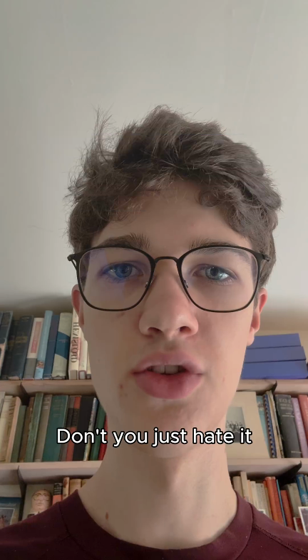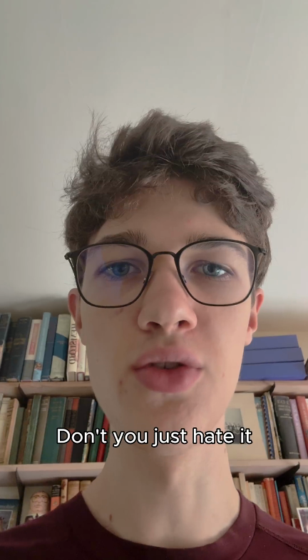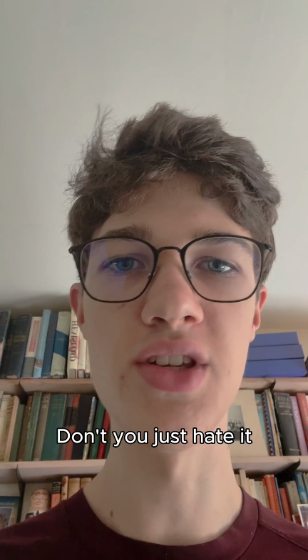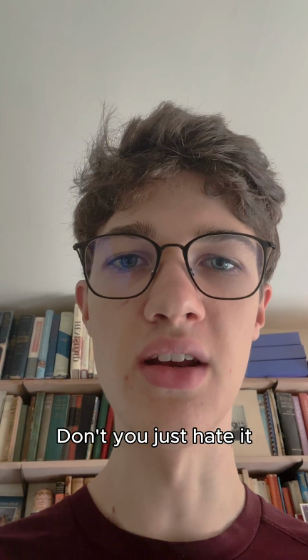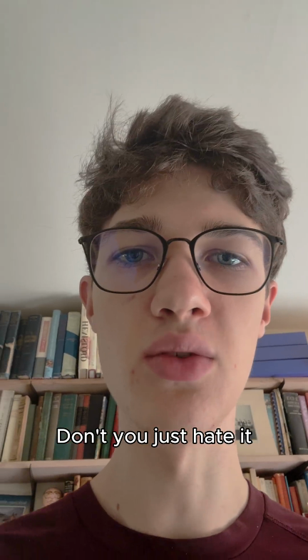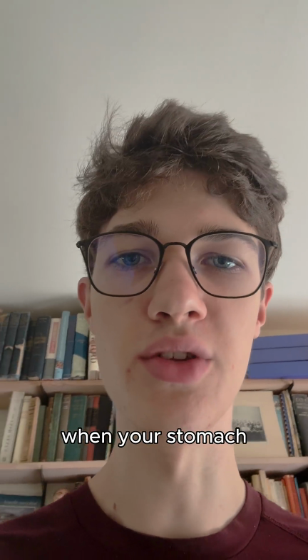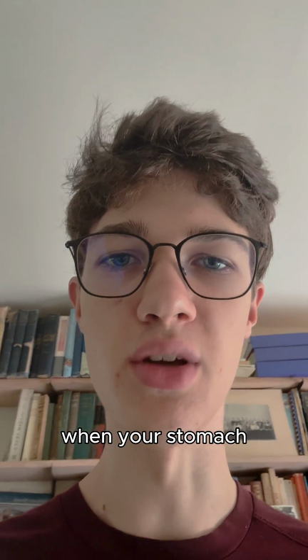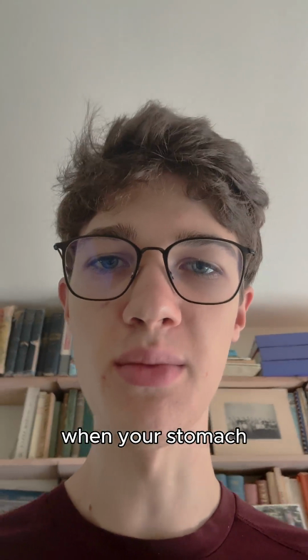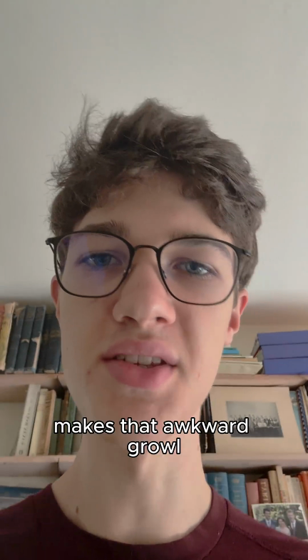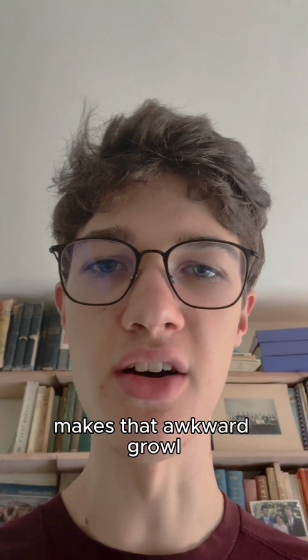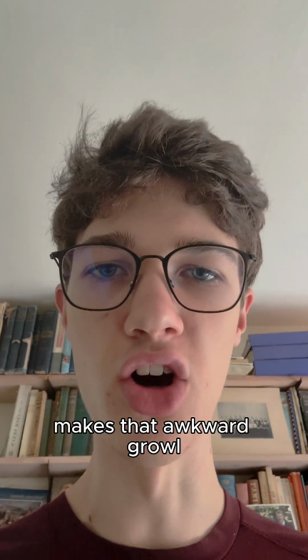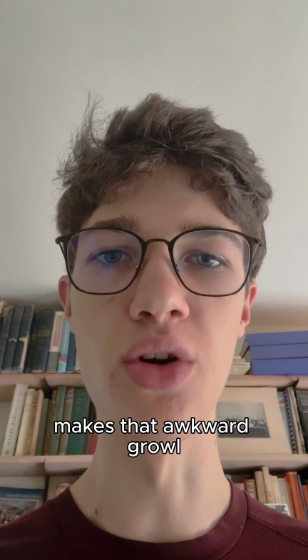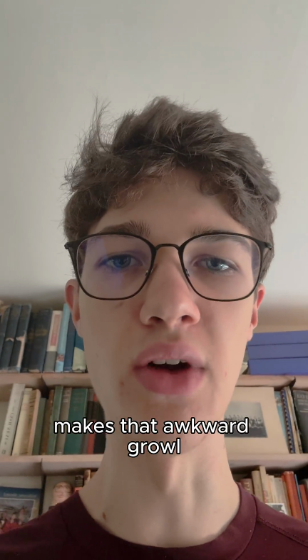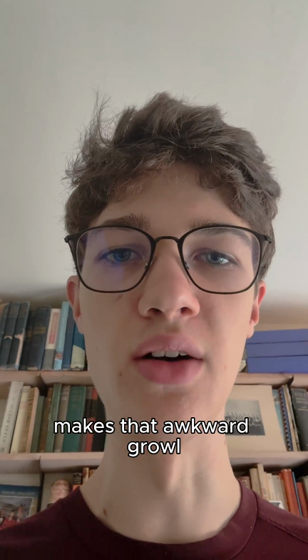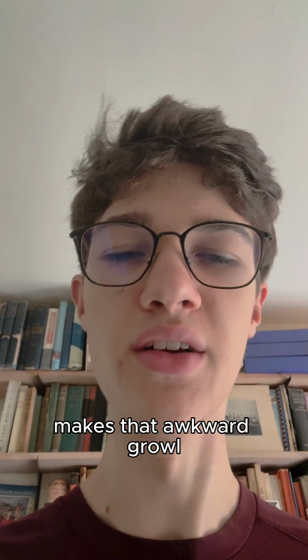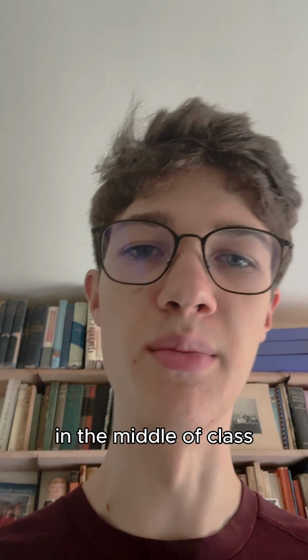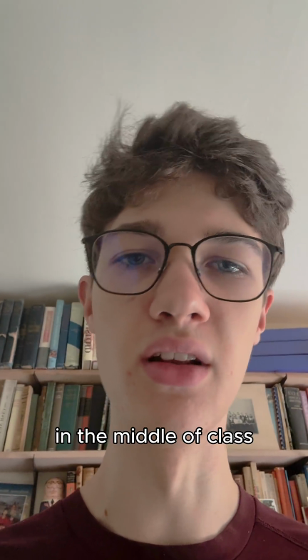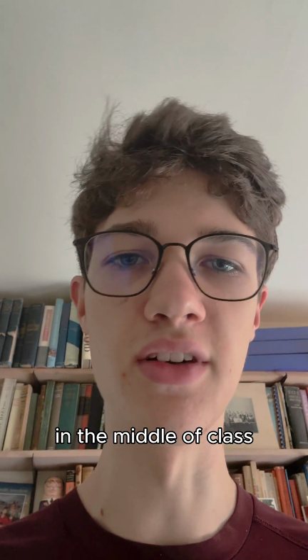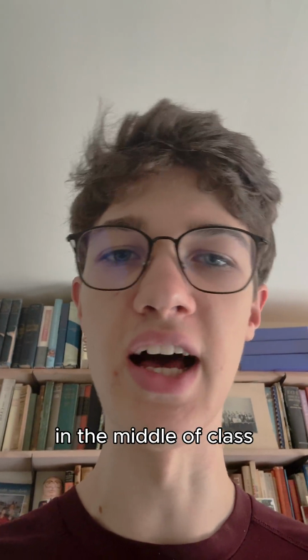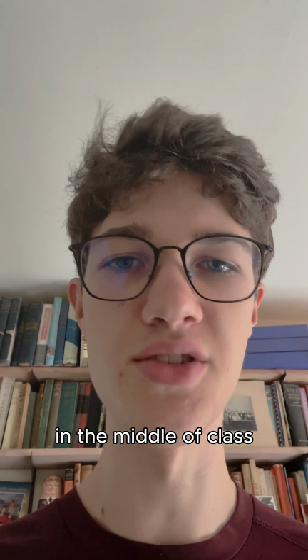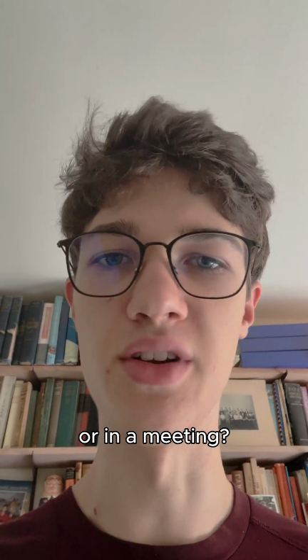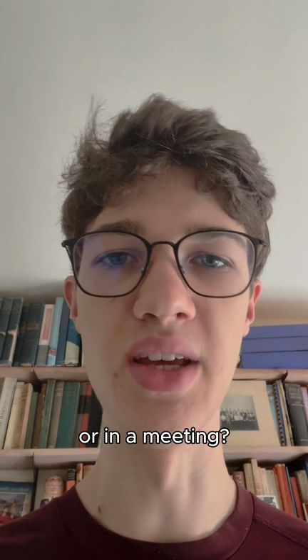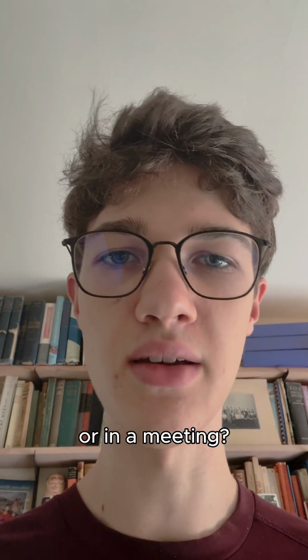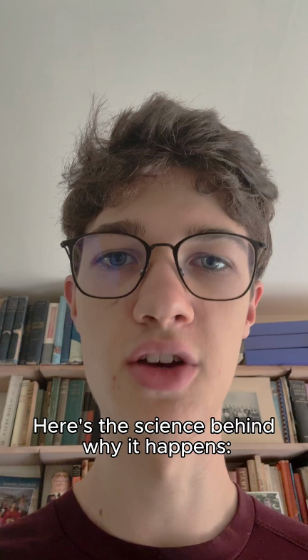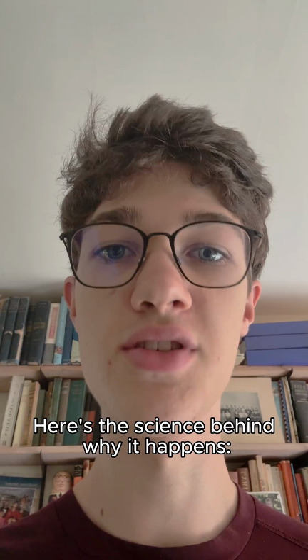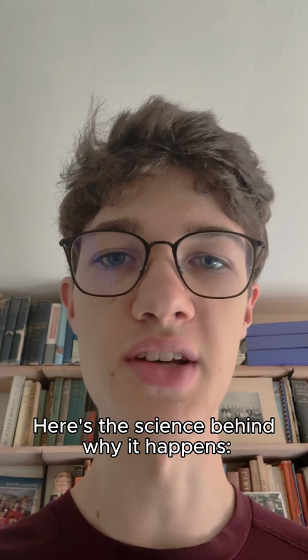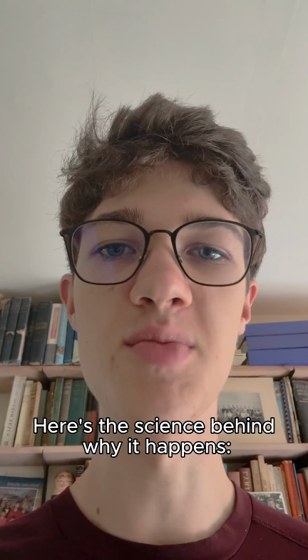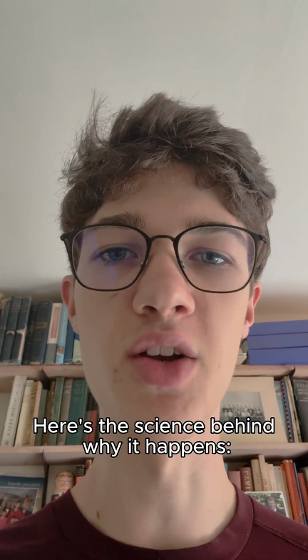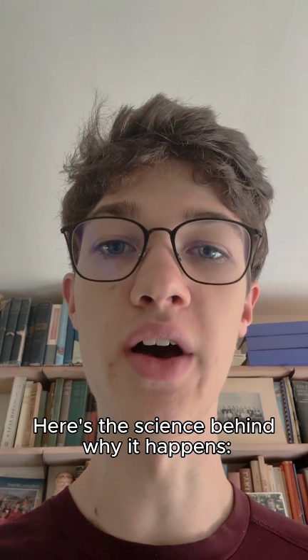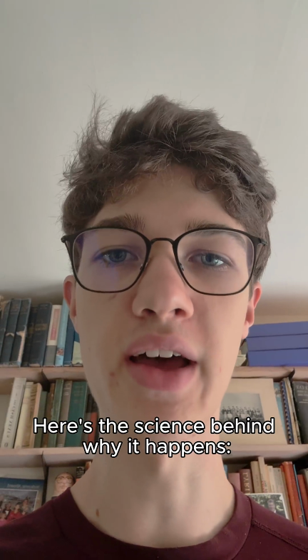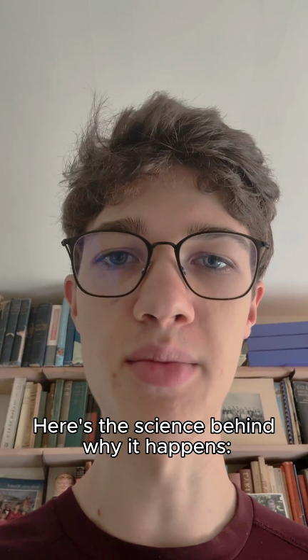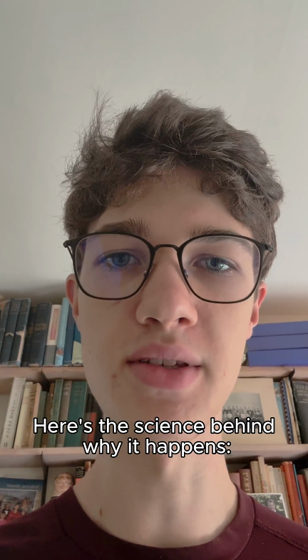Don't you just hate it when your stomach makes that awkward growl in the middle of class or in a meeting? Here's the science behind why it happens.